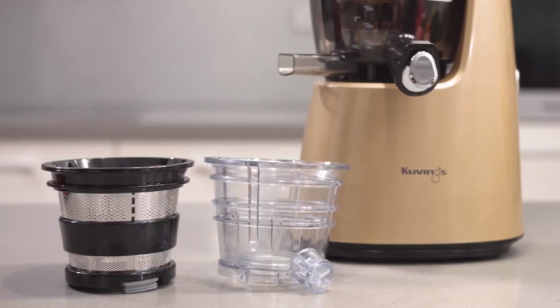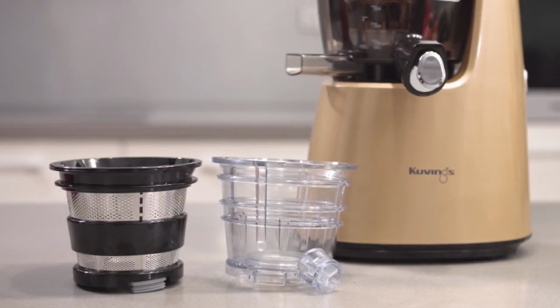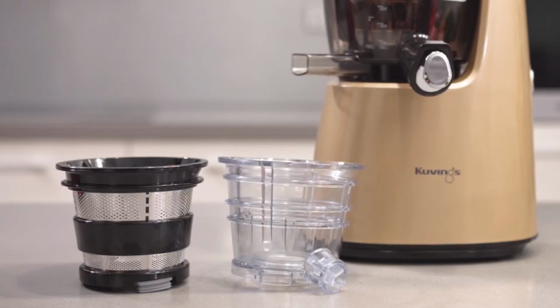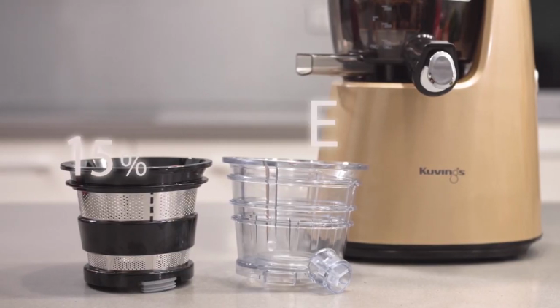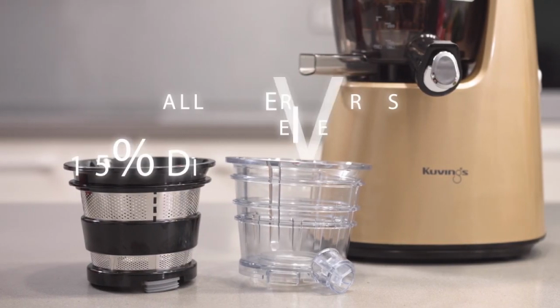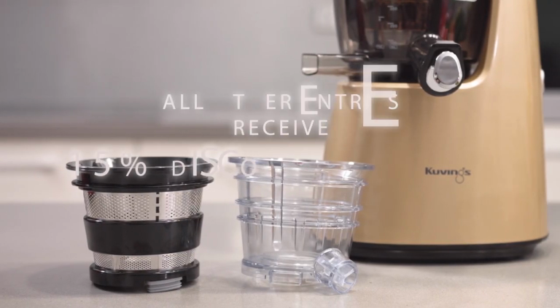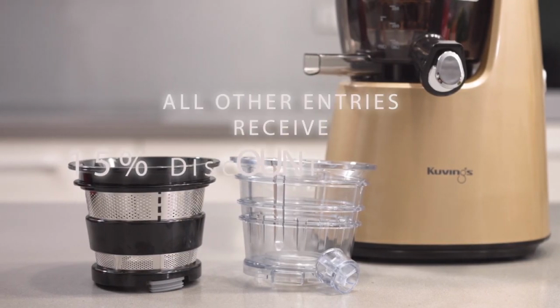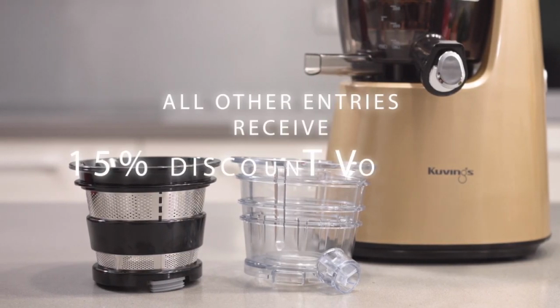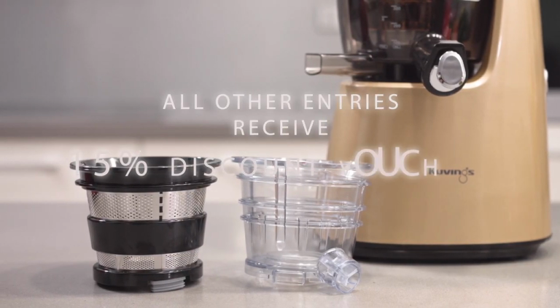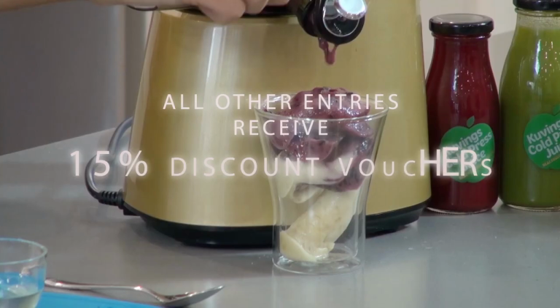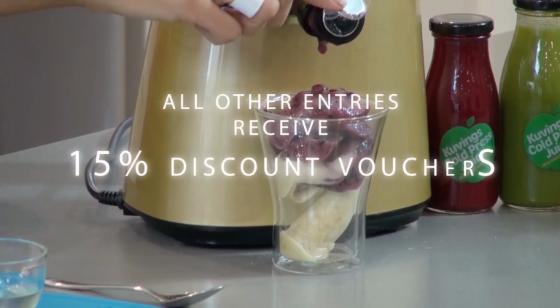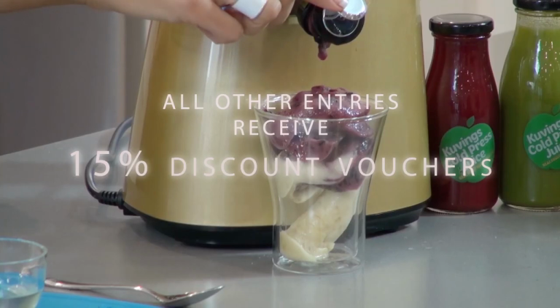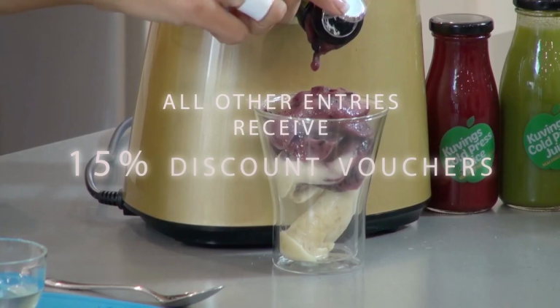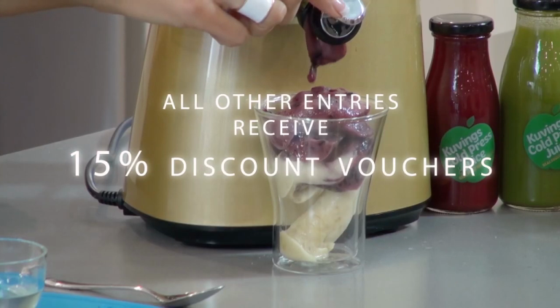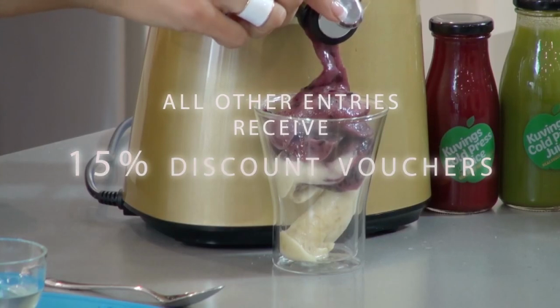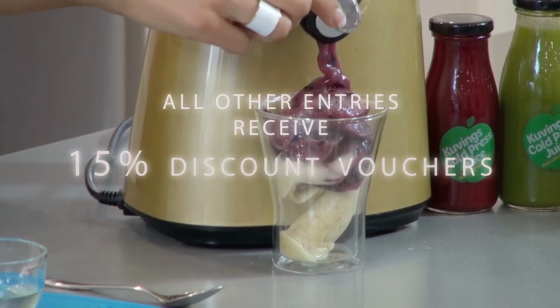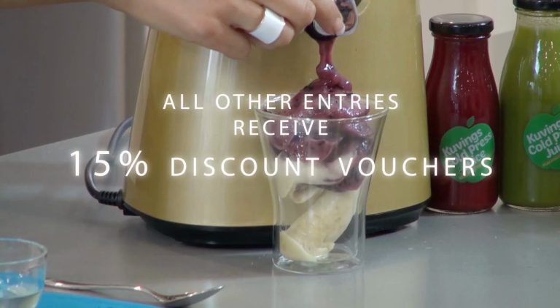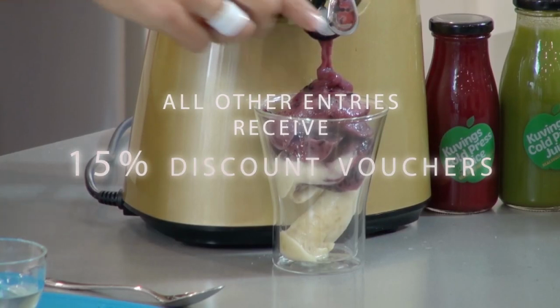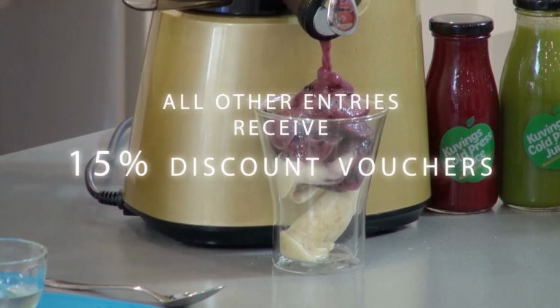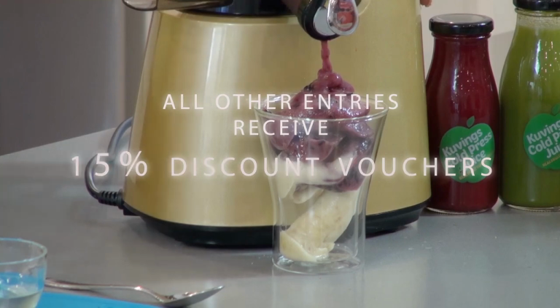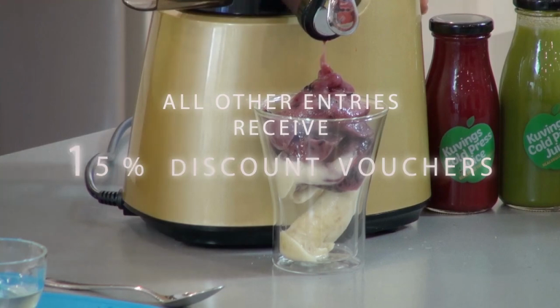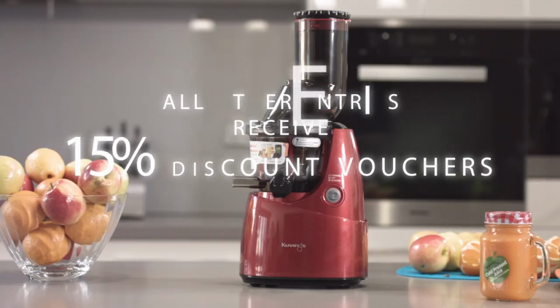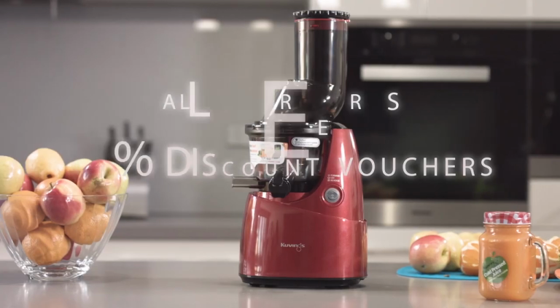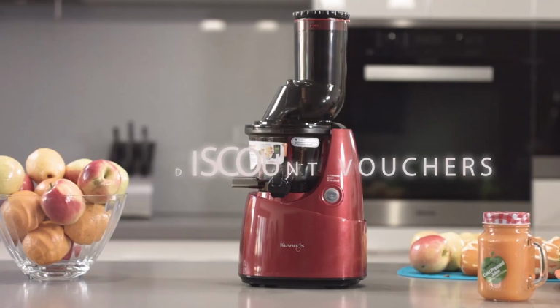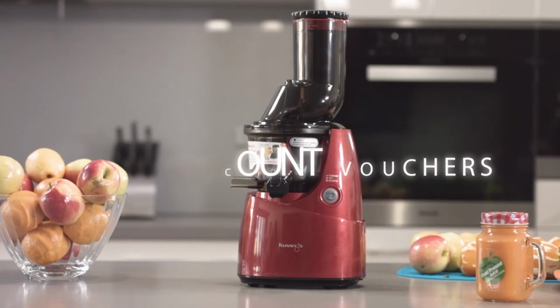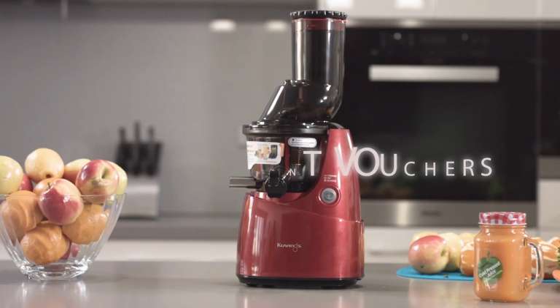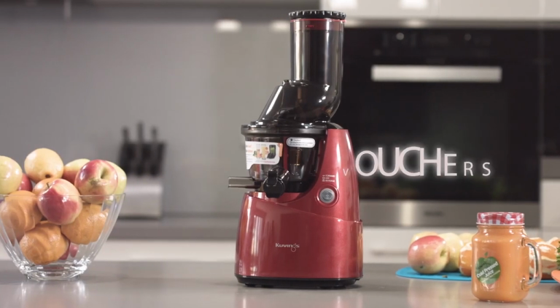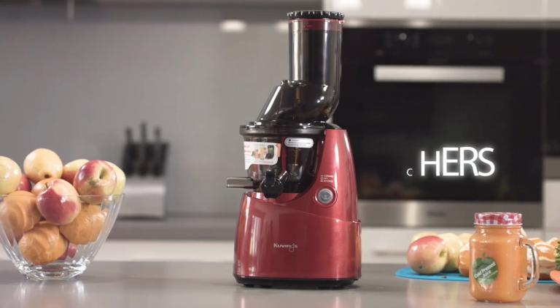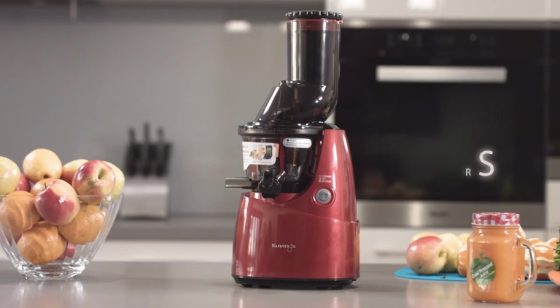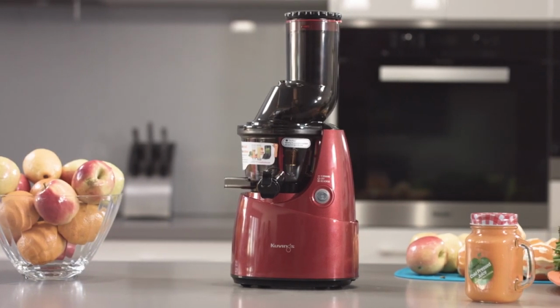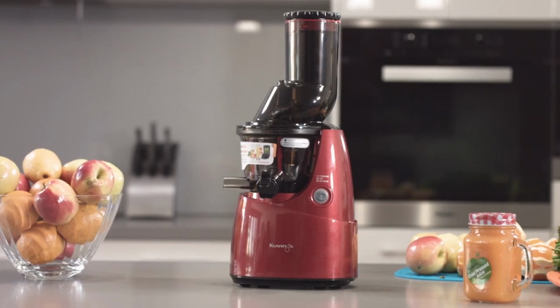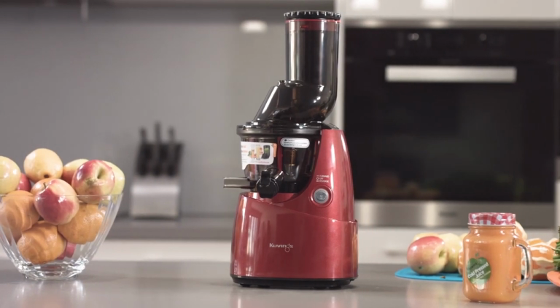For the entries that didn't win, don't worry — we'll be sending you all a 15% discount voucher to get a Kuvings juicer of your own.